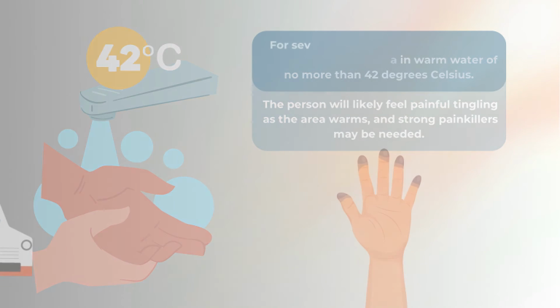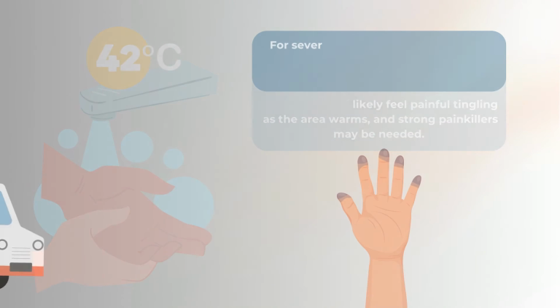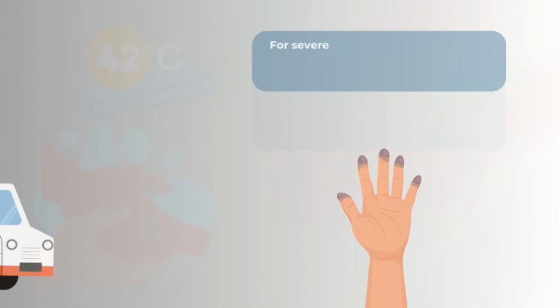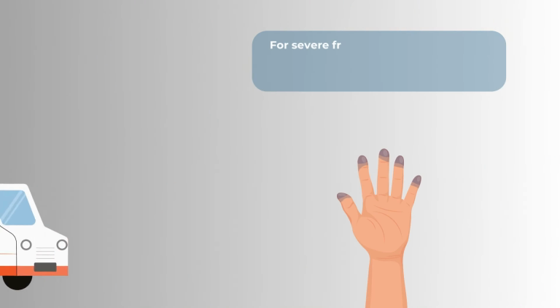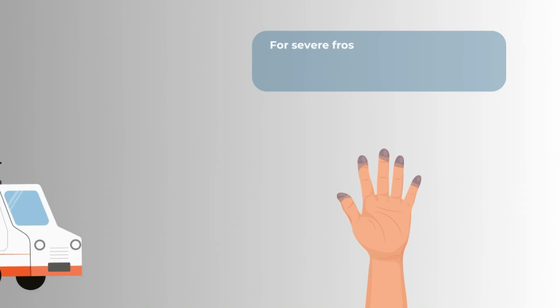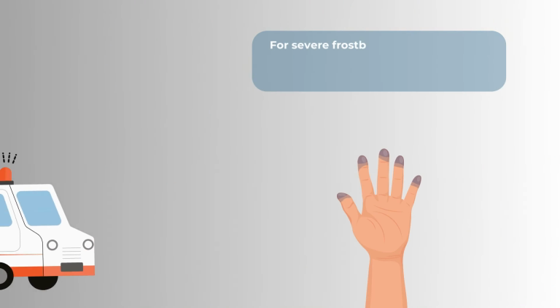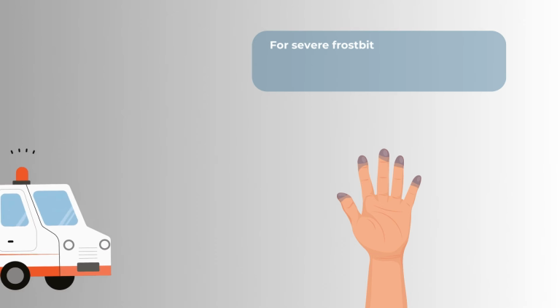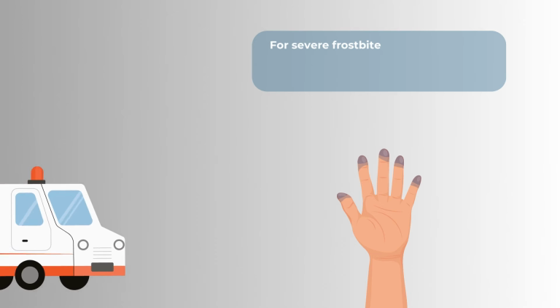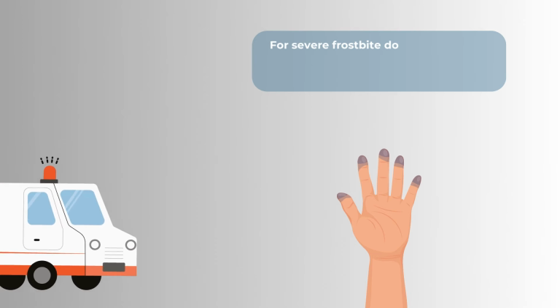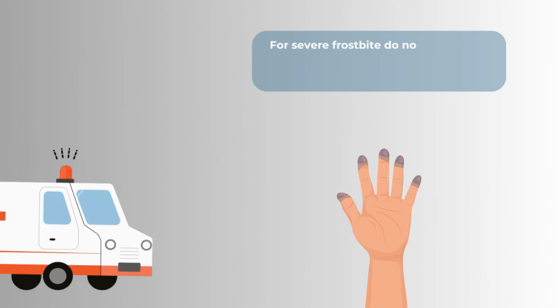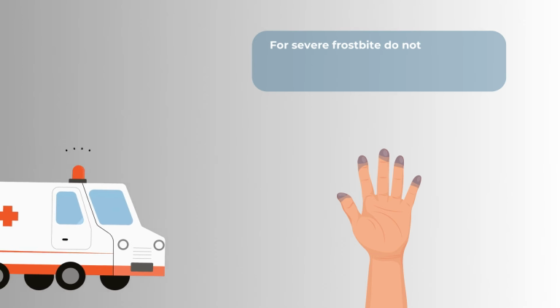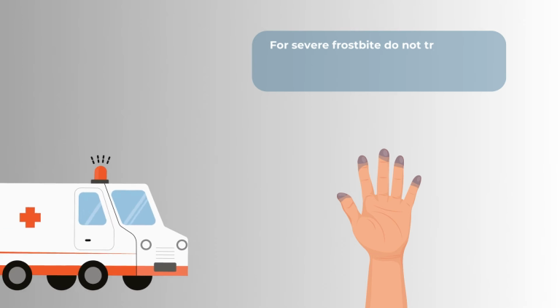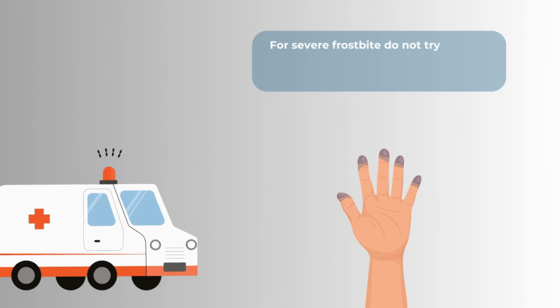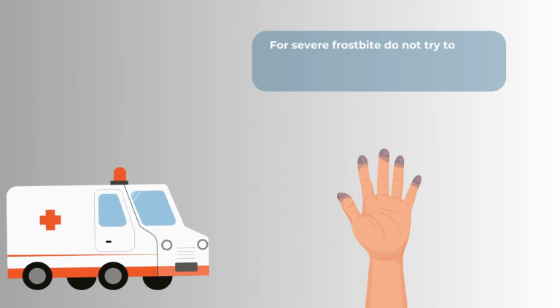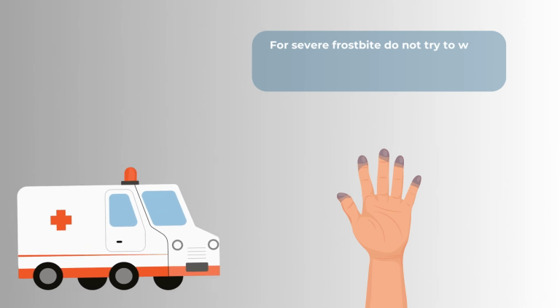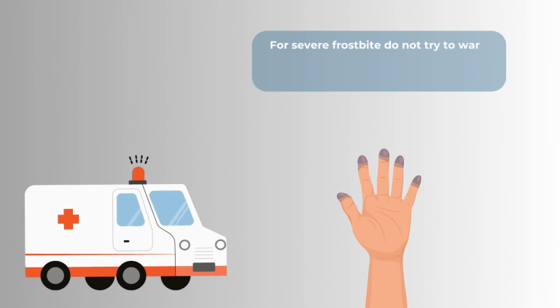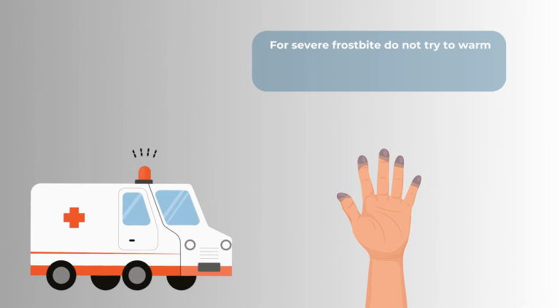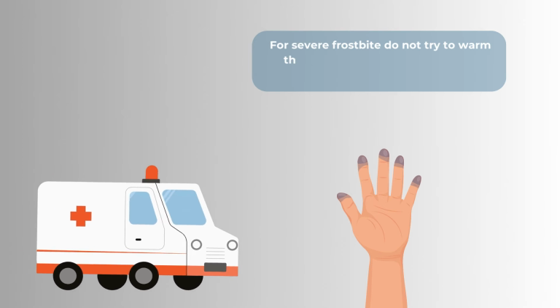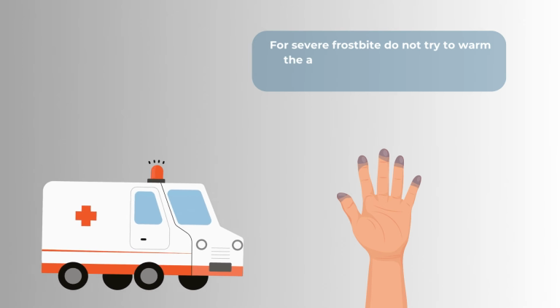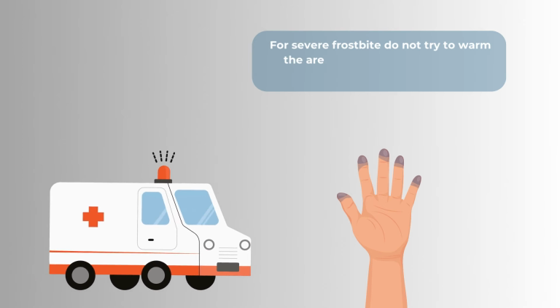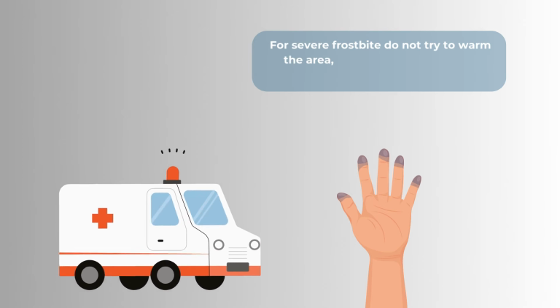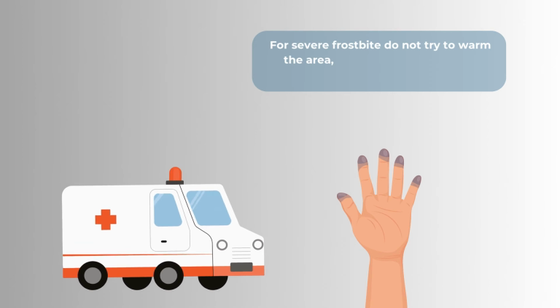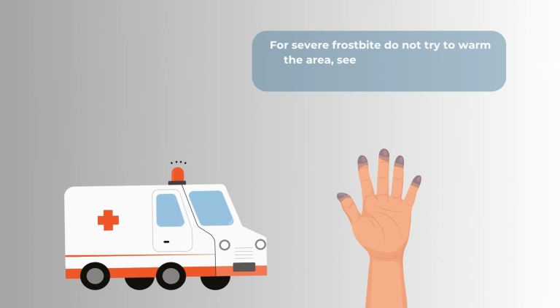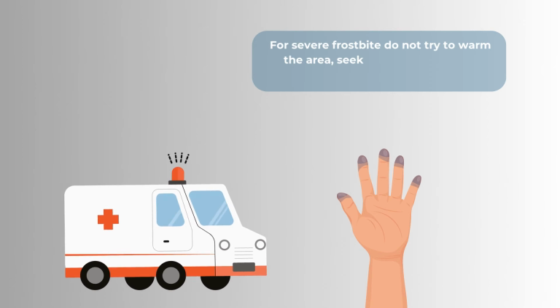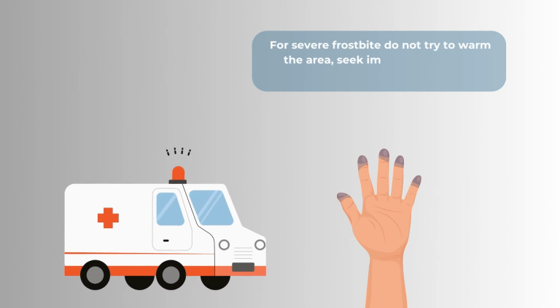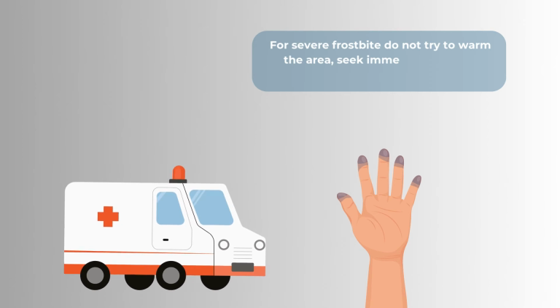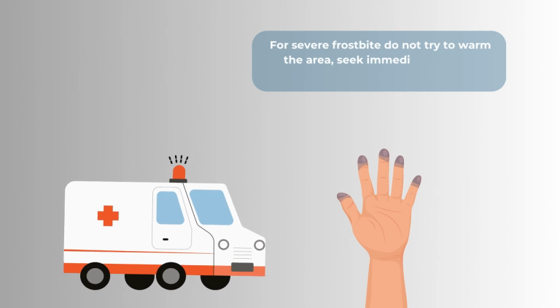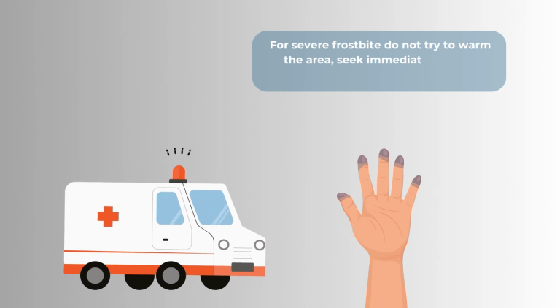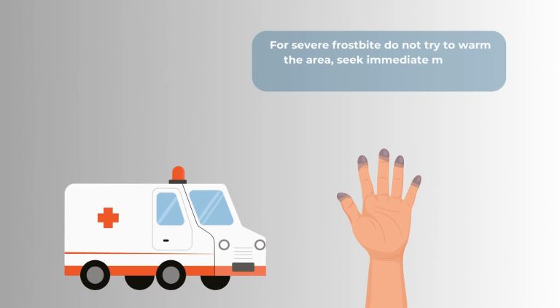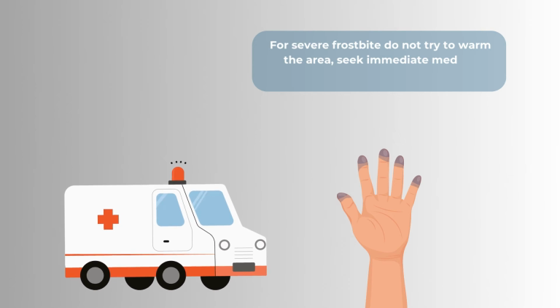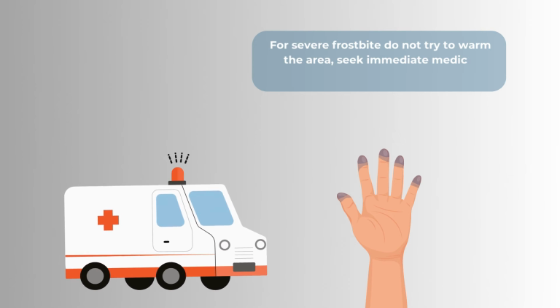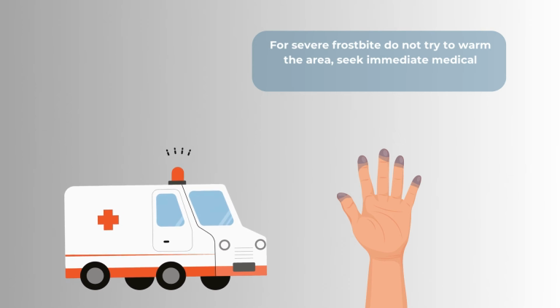For severe frostbite, do not try to warm the area. Instead, seek immediate medical attention.